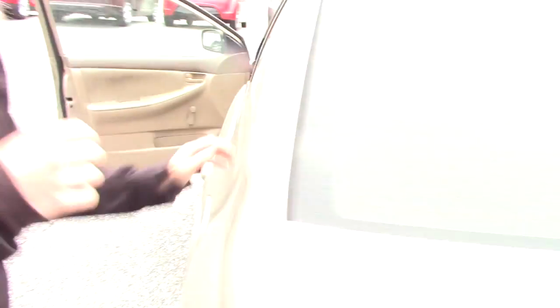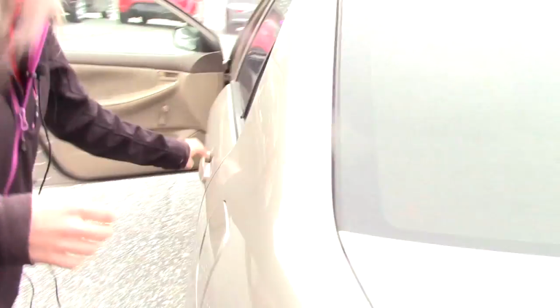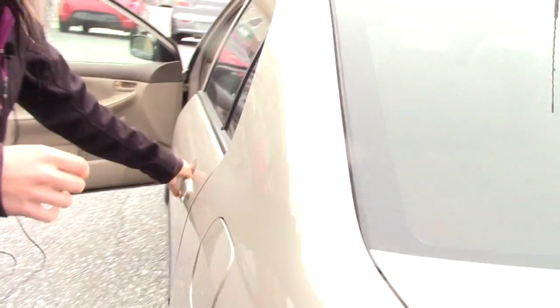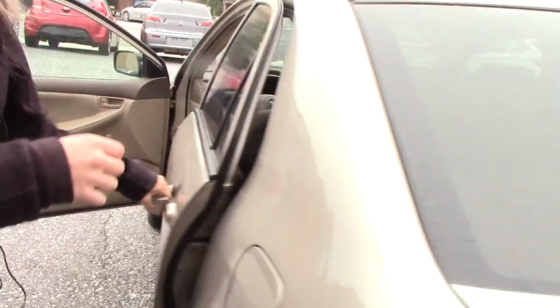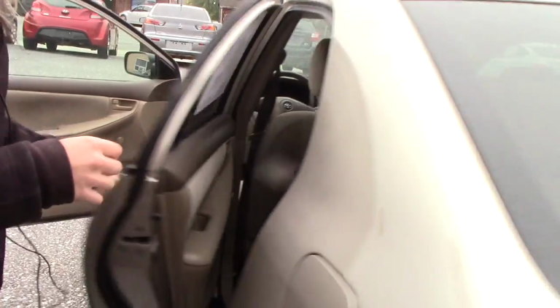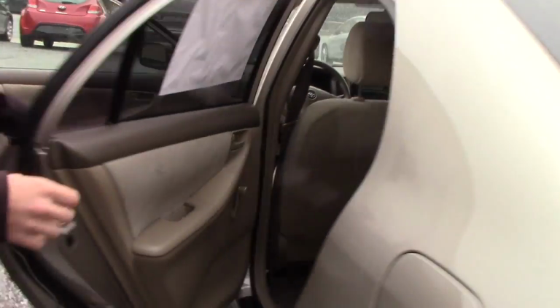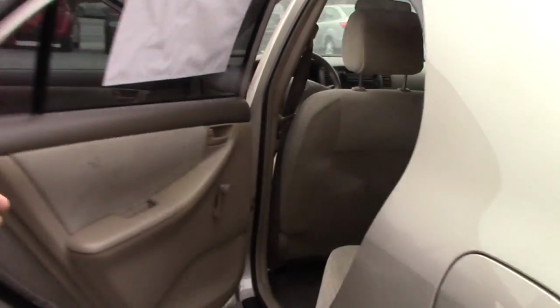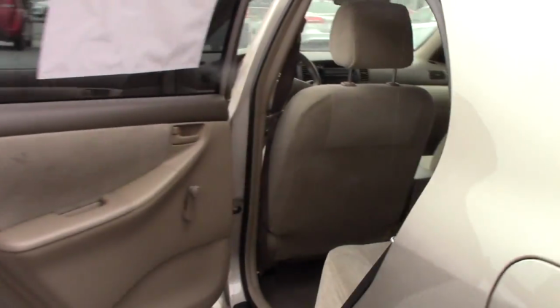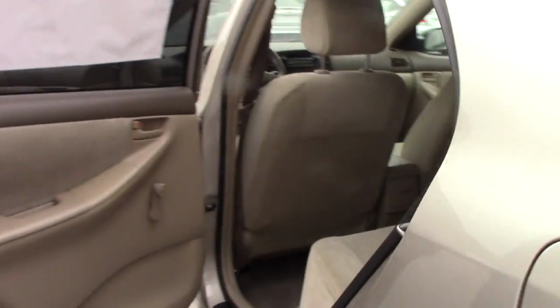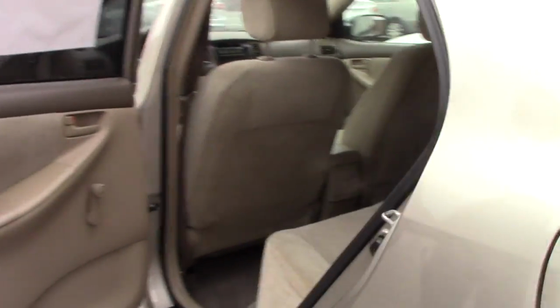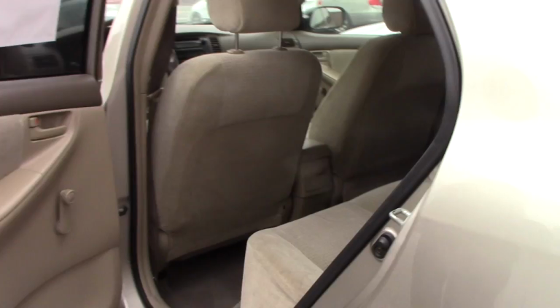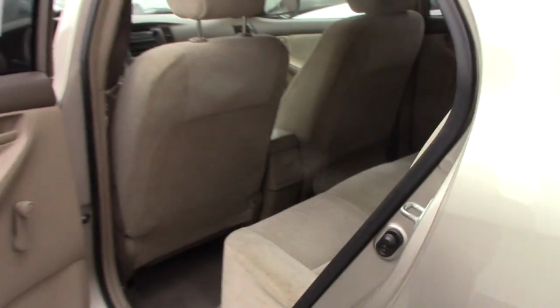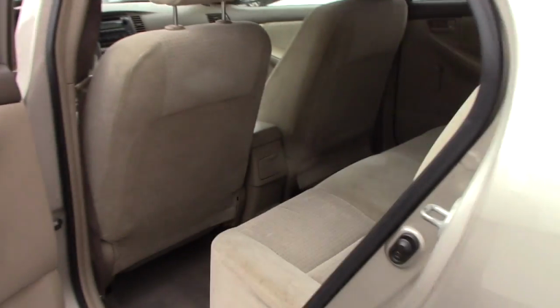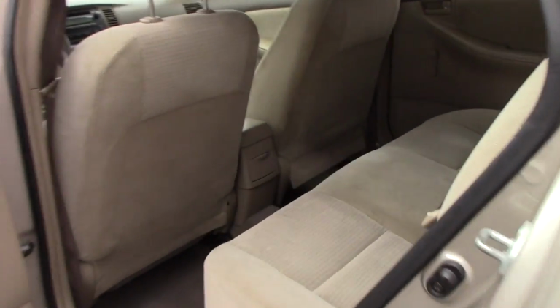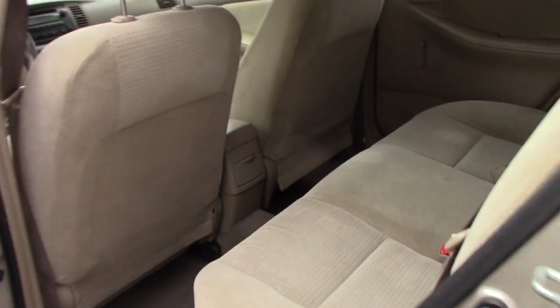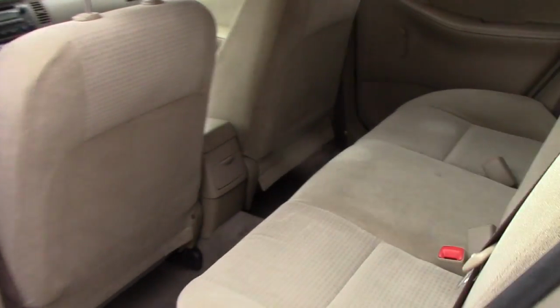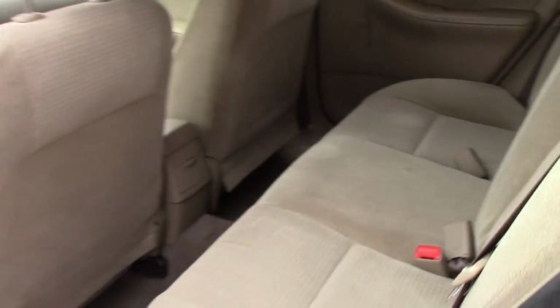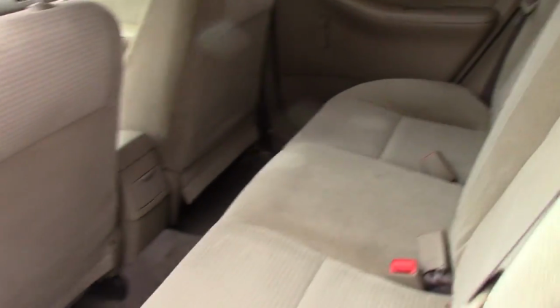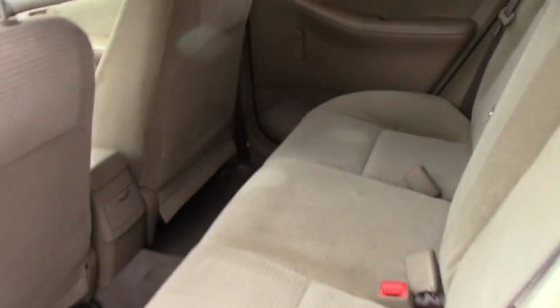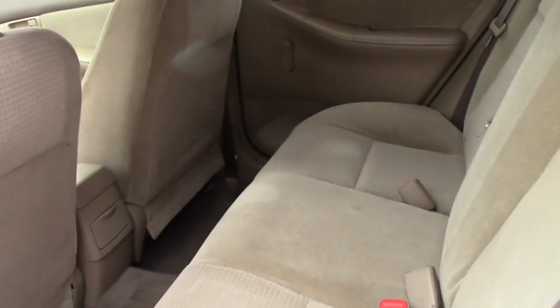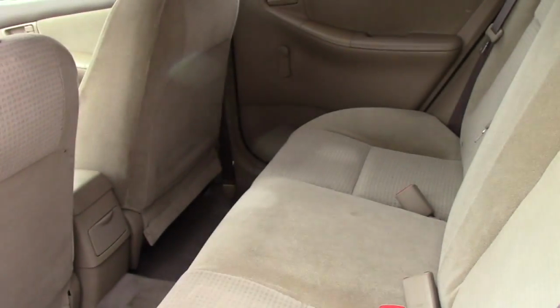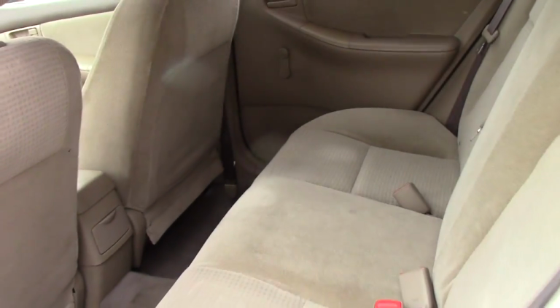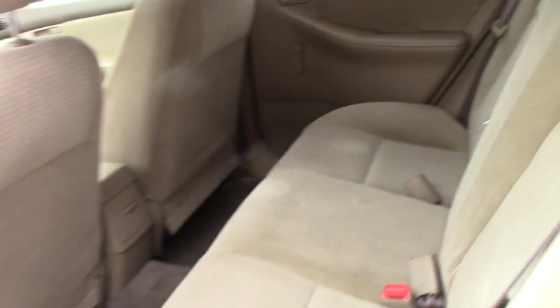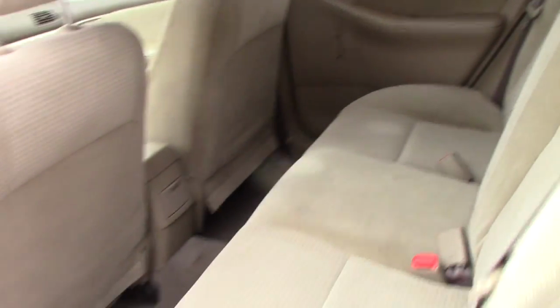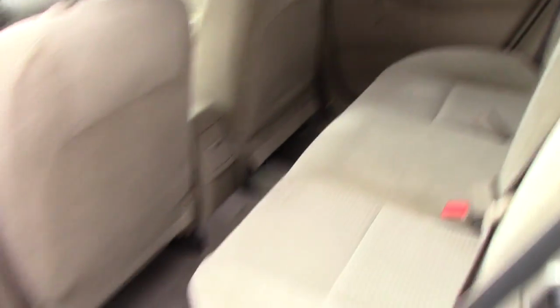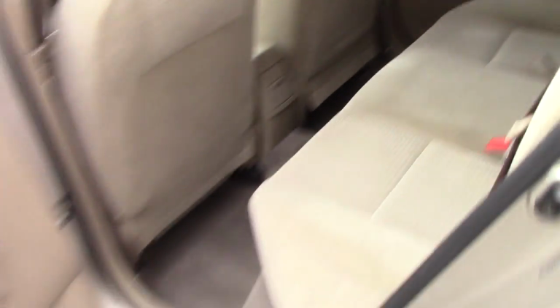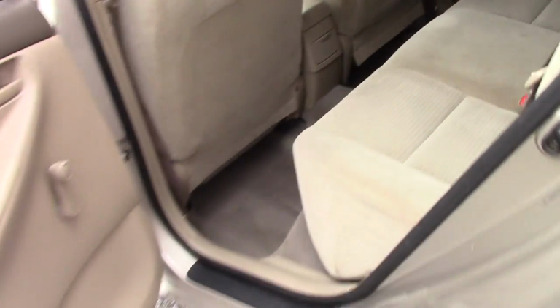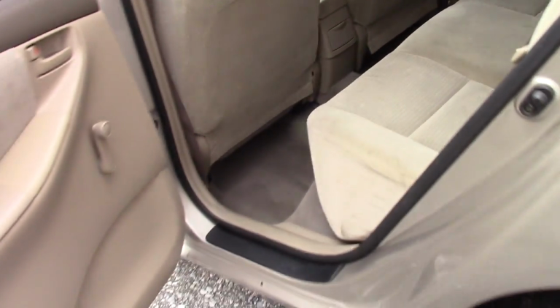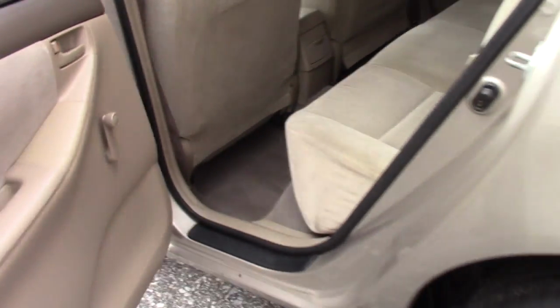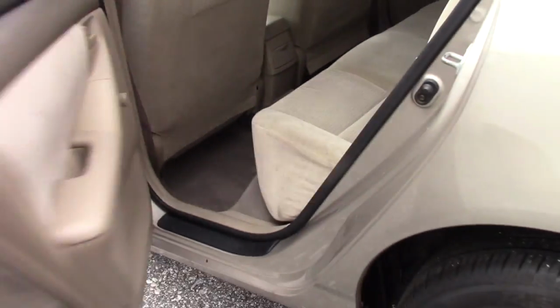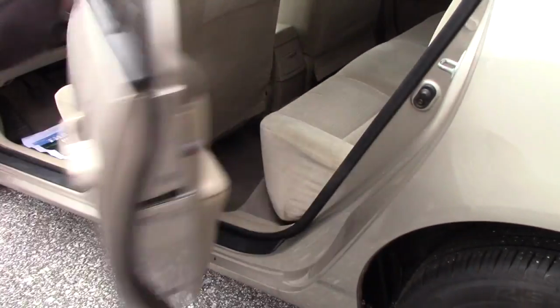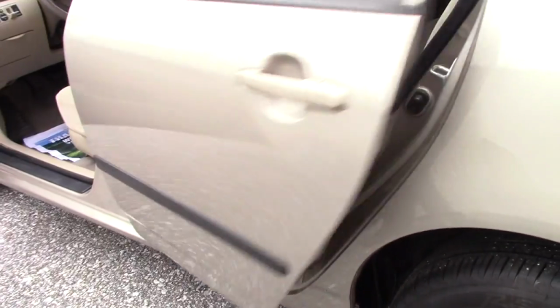Taking a look in the back seat, as you can see it is a three-seater, all fairly new fabric for being a 2006.